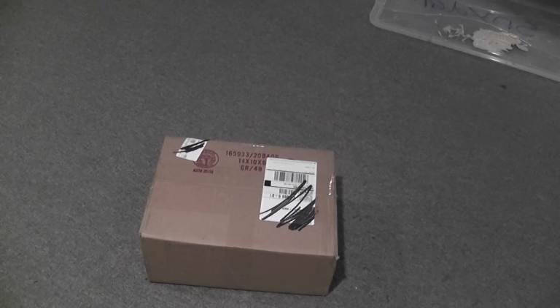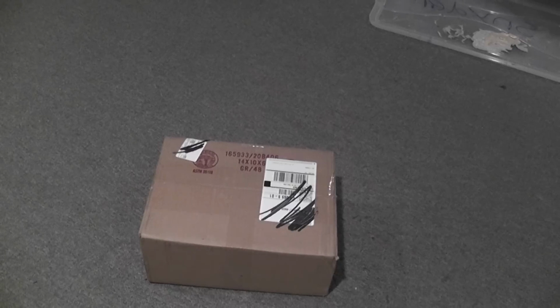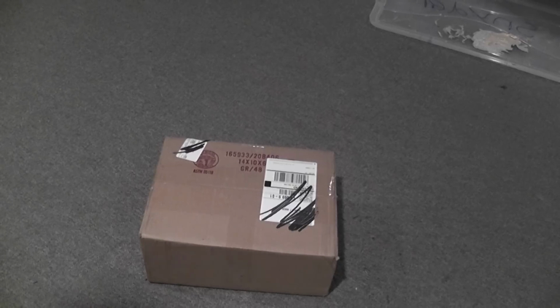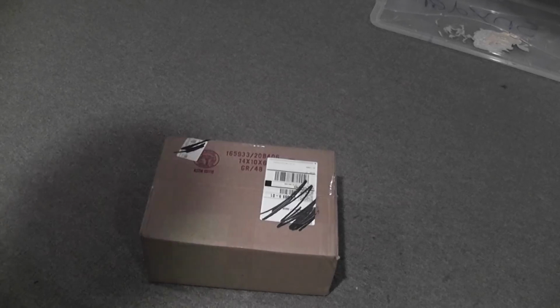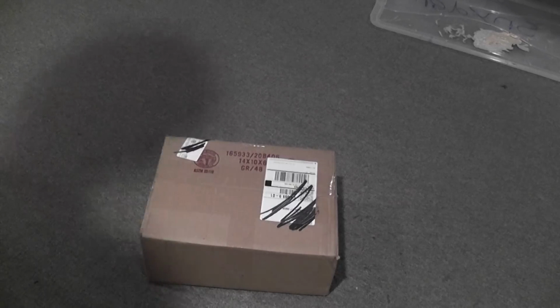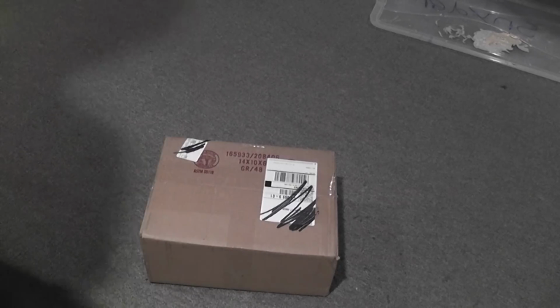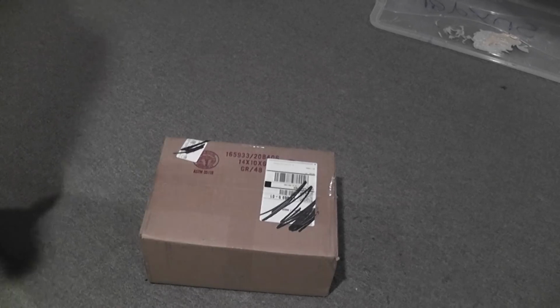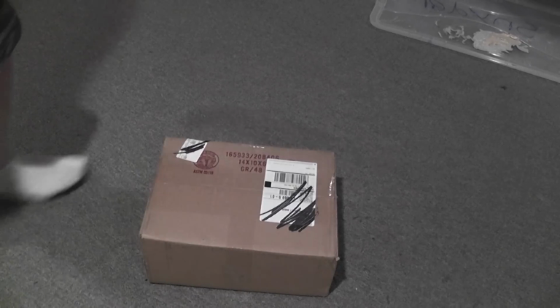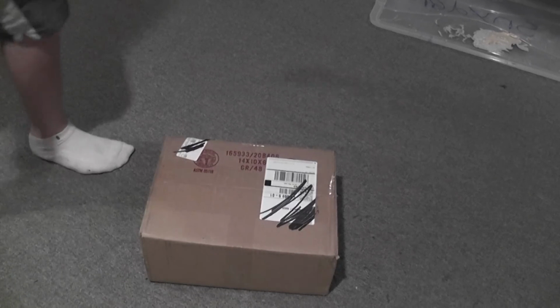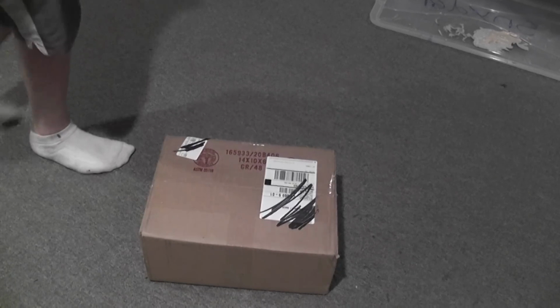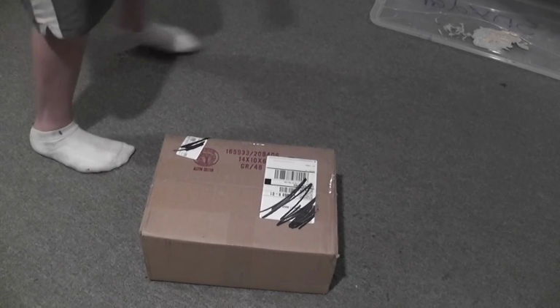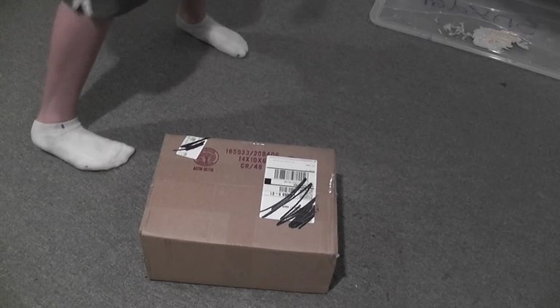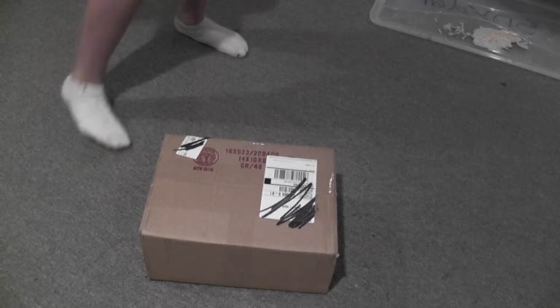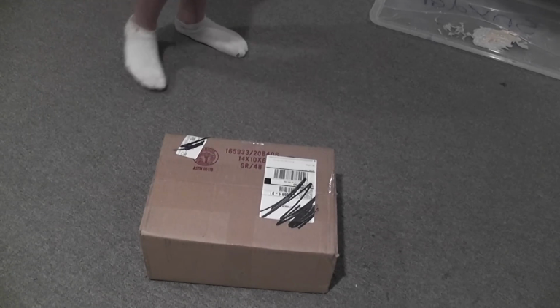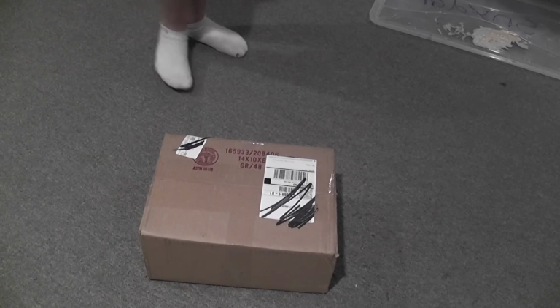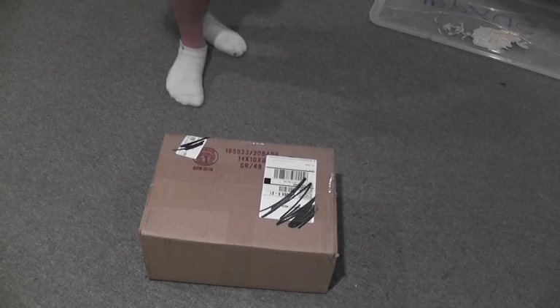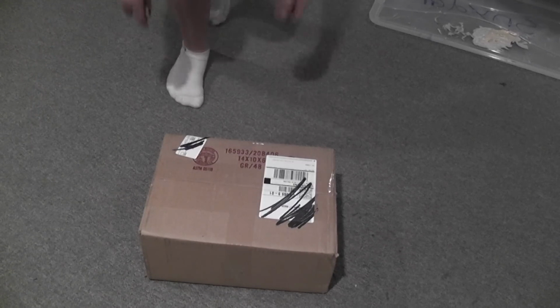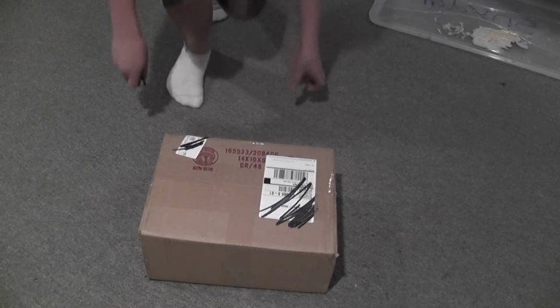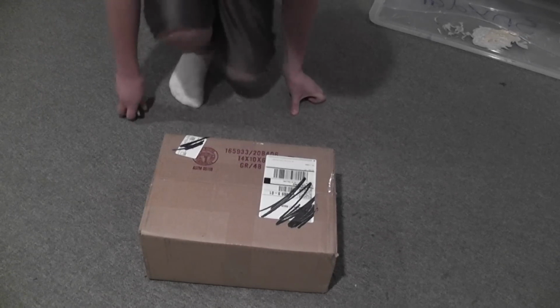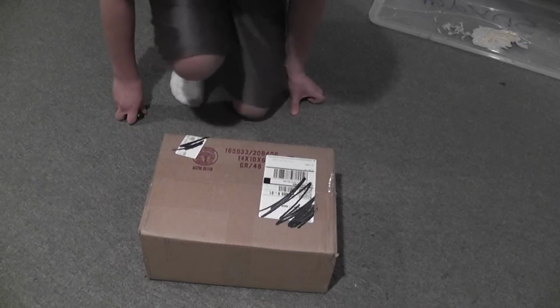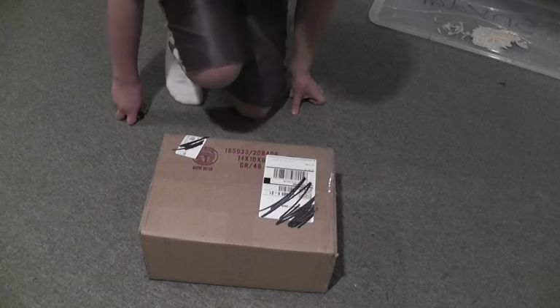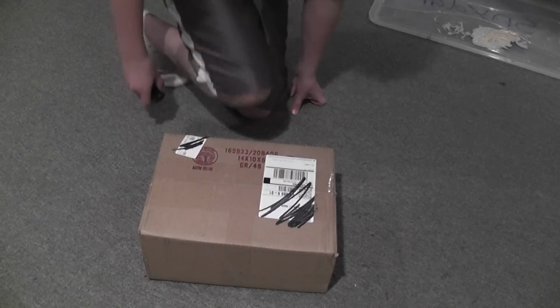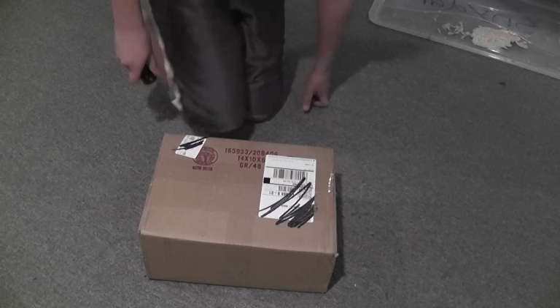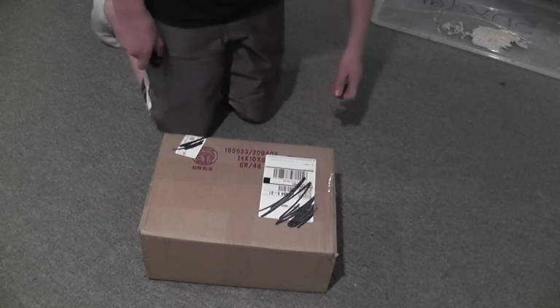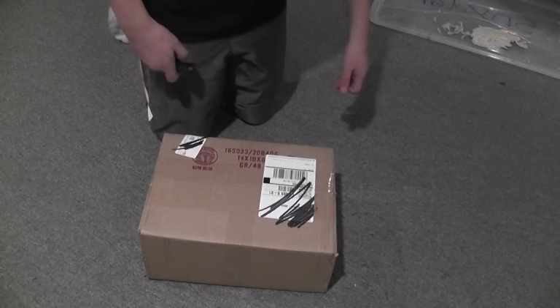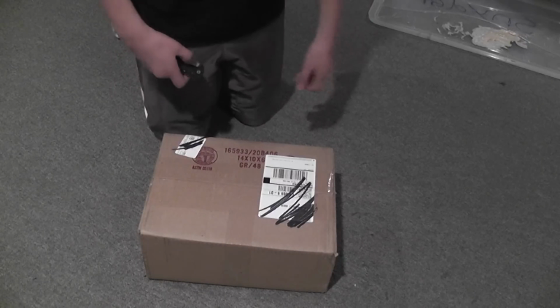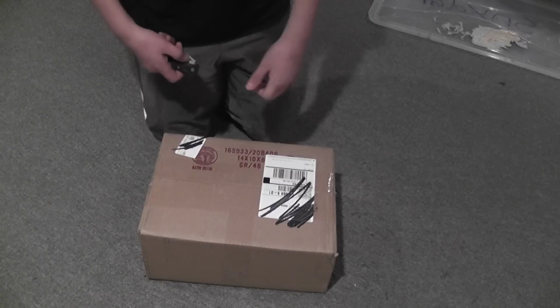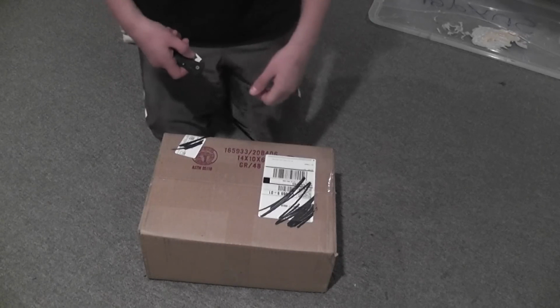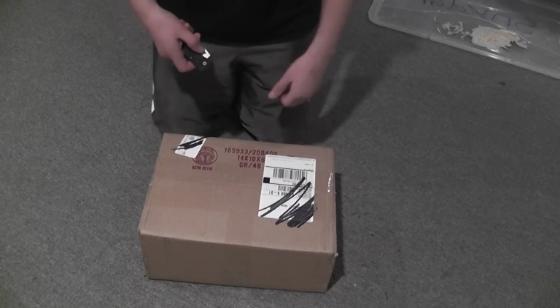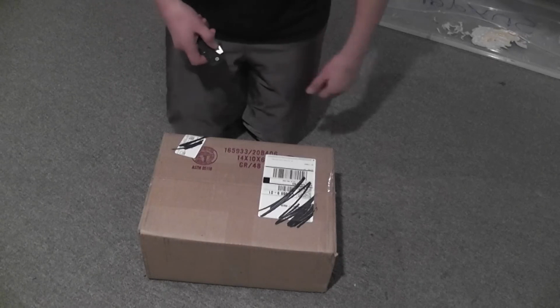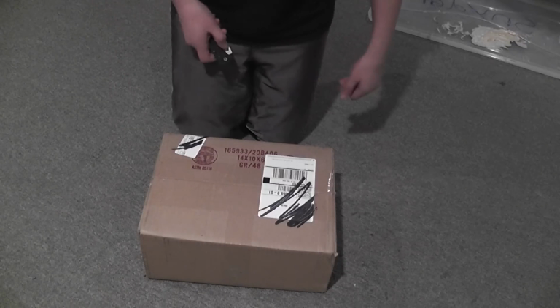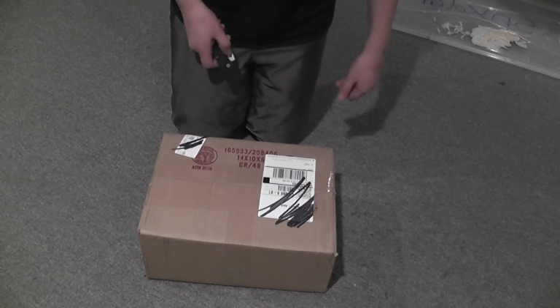What's up, YouTube? Today I have an unboxing from evike.com, but first I would like to give a shout-out to Cheesday.